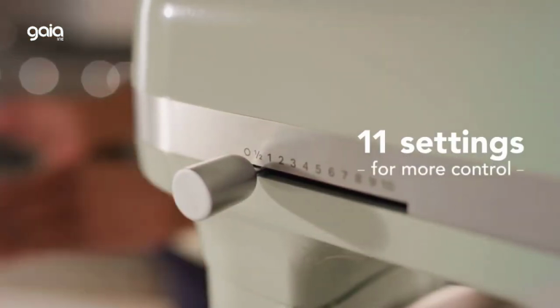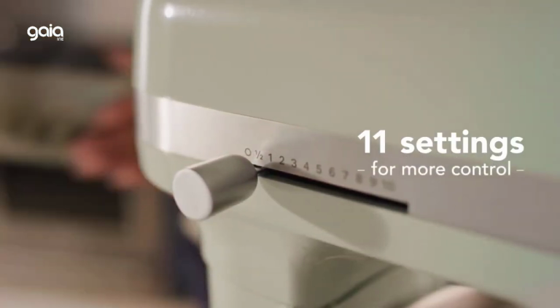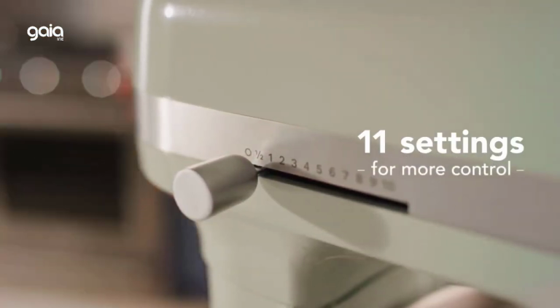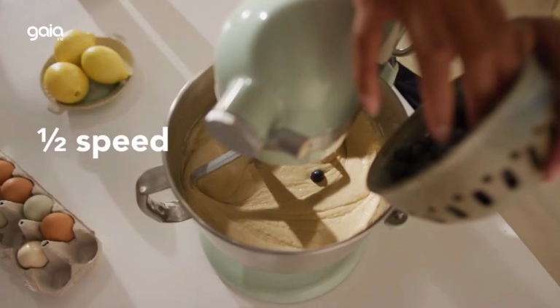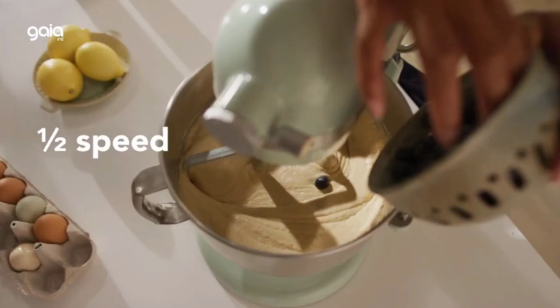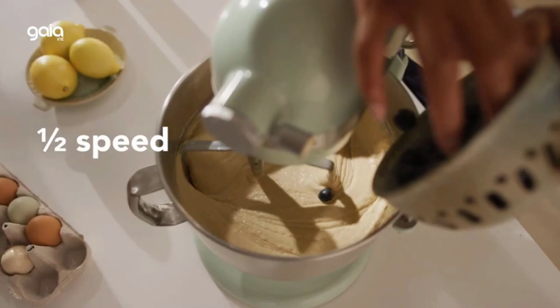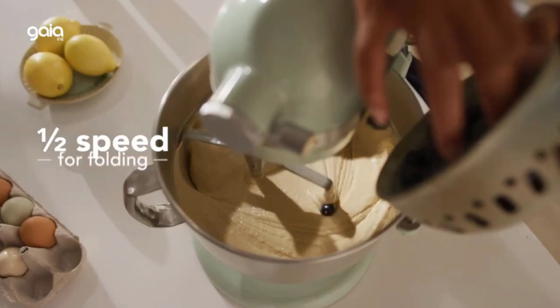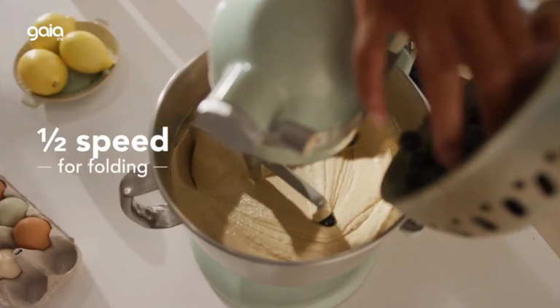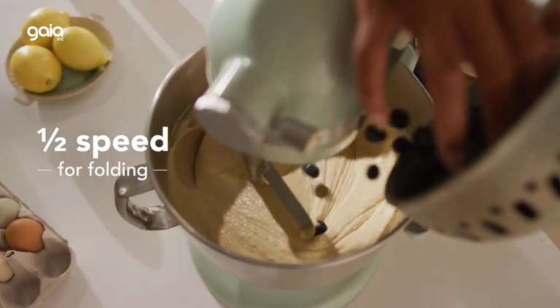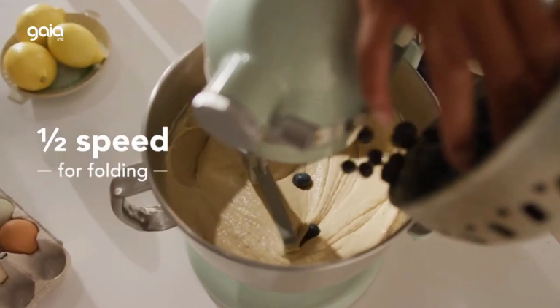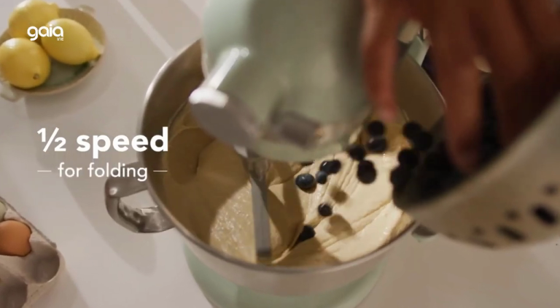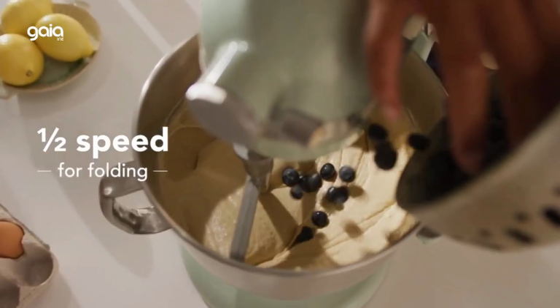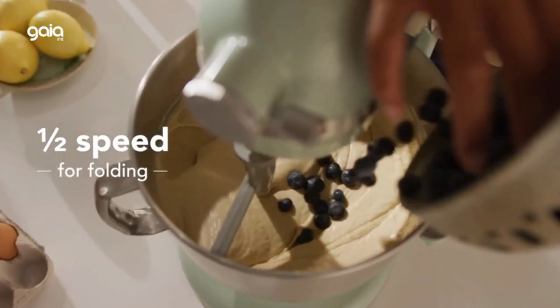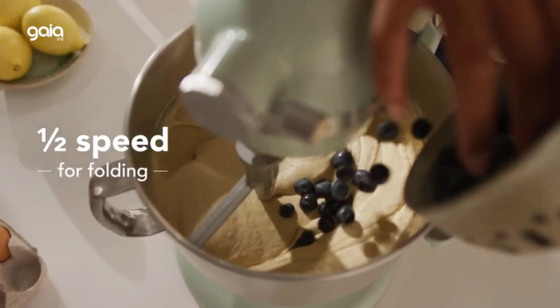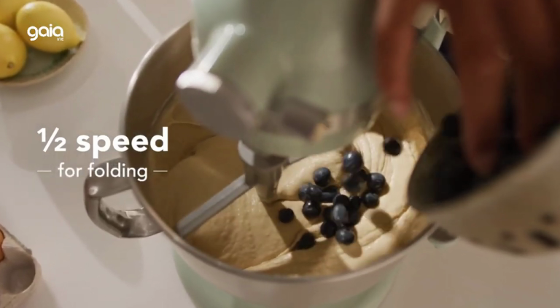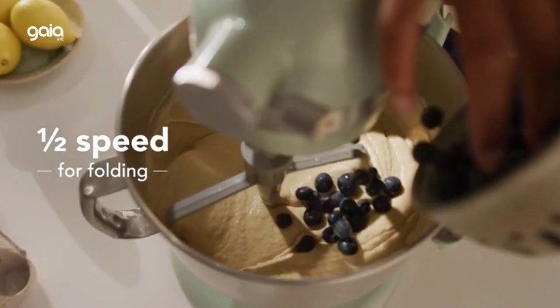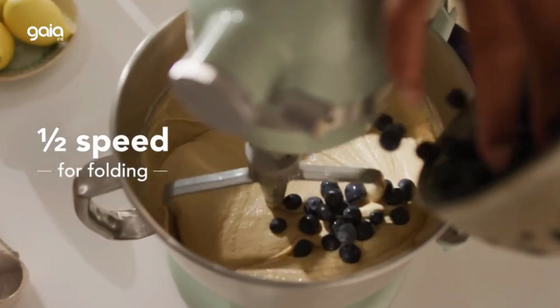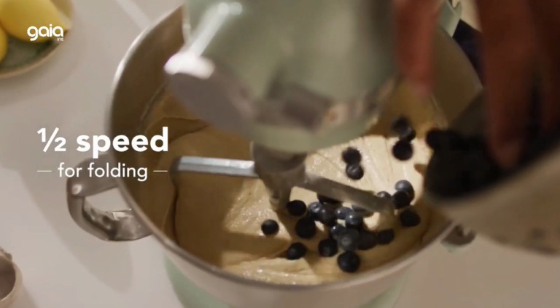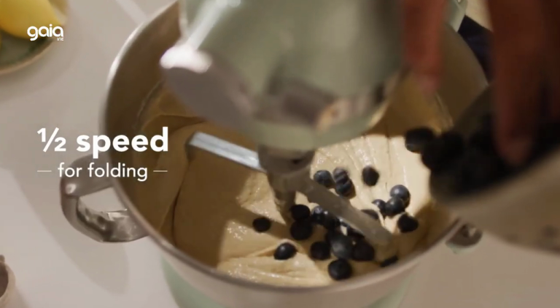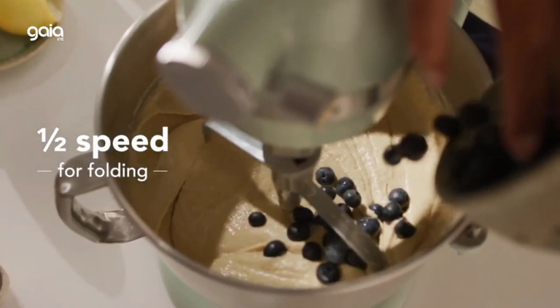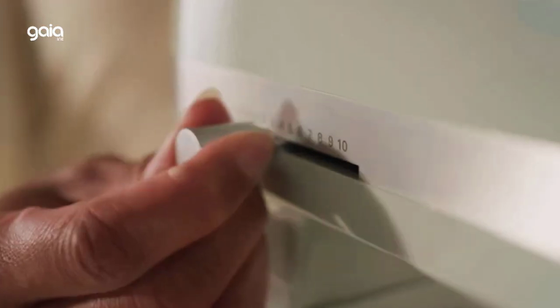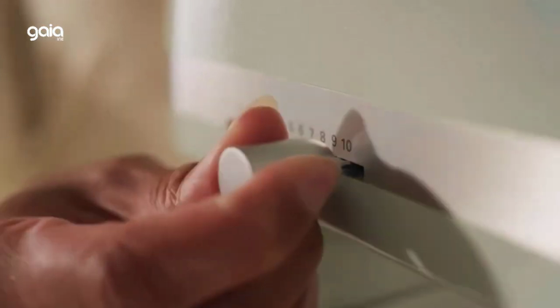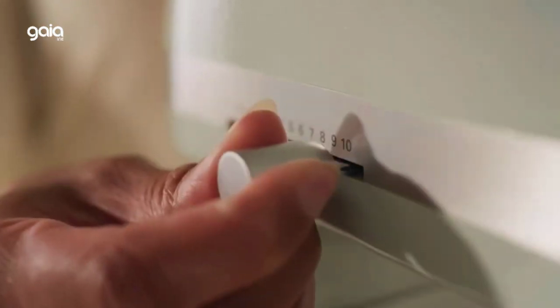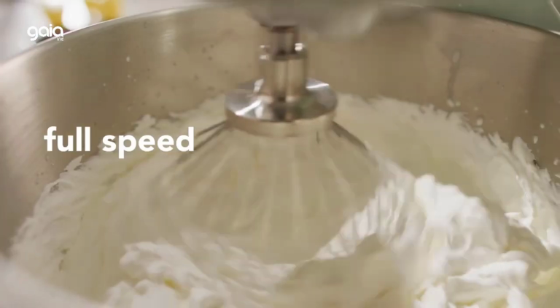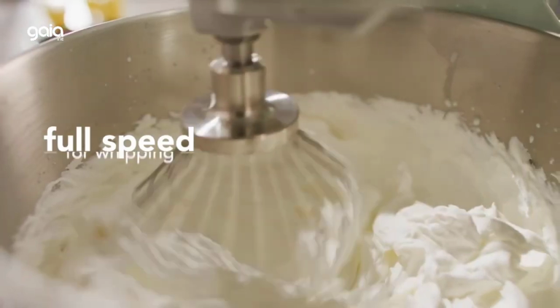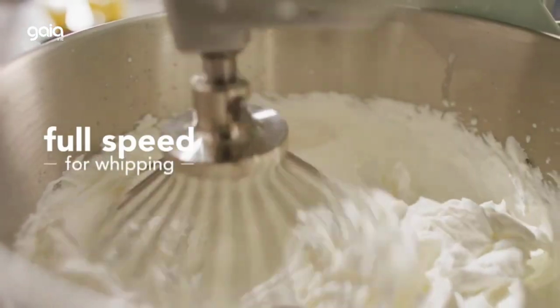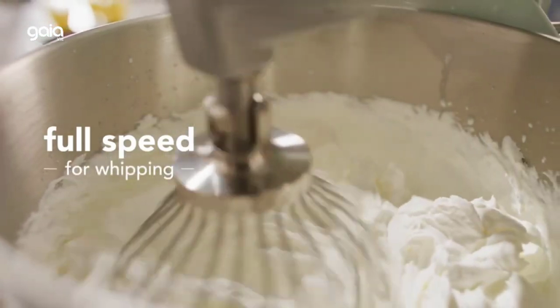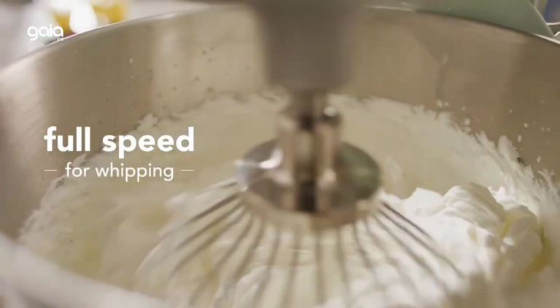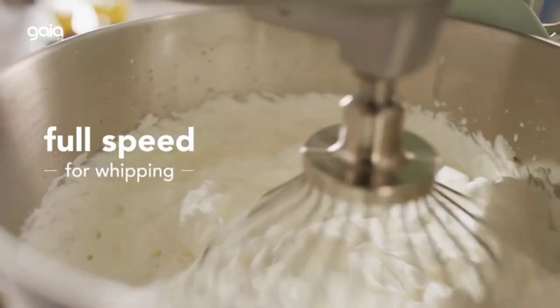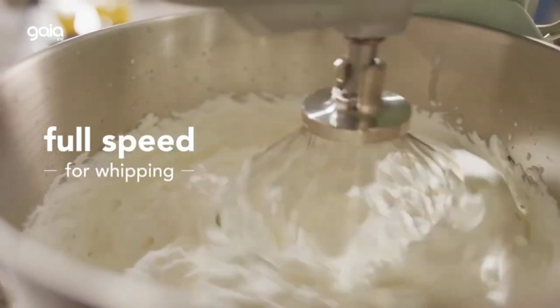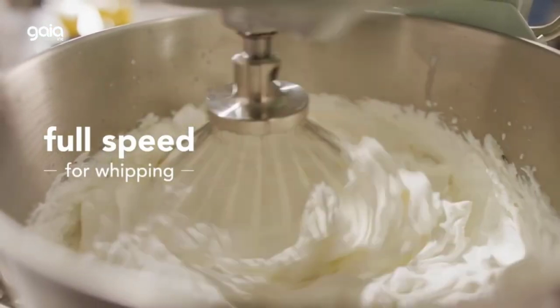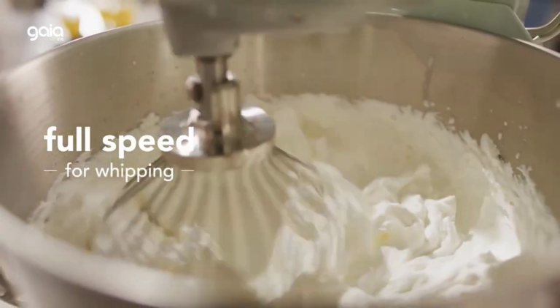Enough to efficiently mix dough for up to 14 dozen cookies in a single batch.